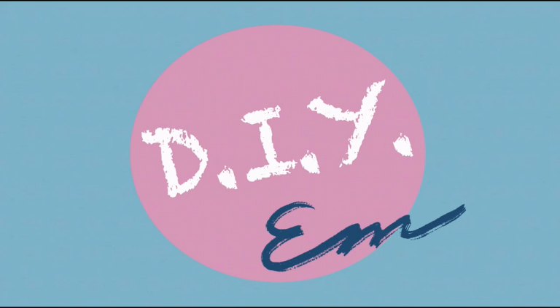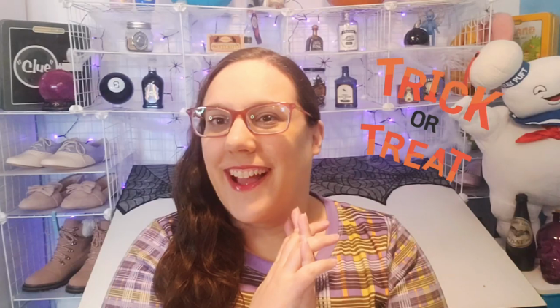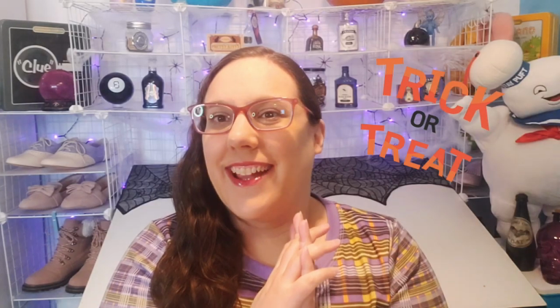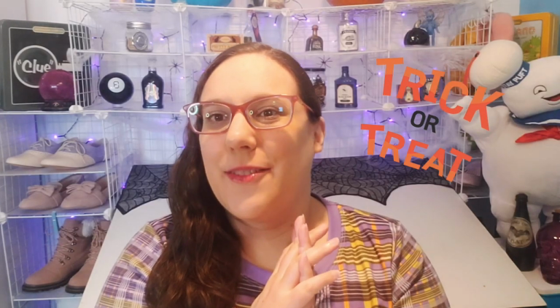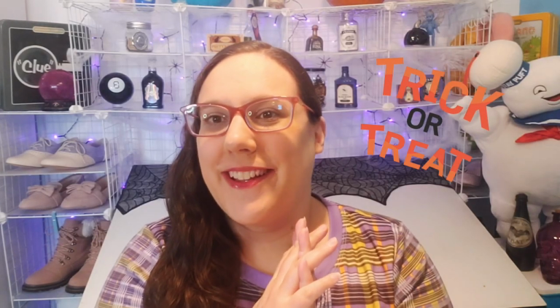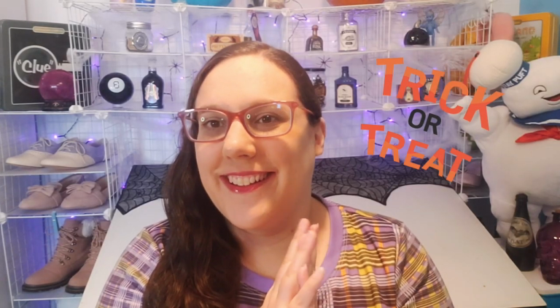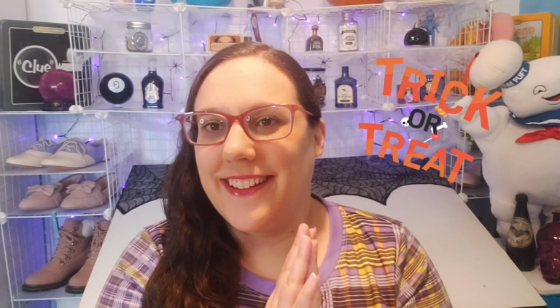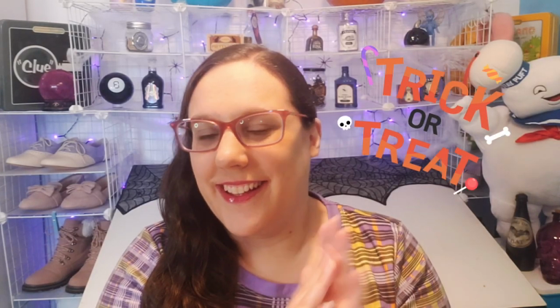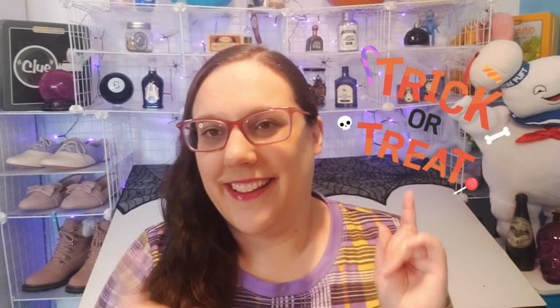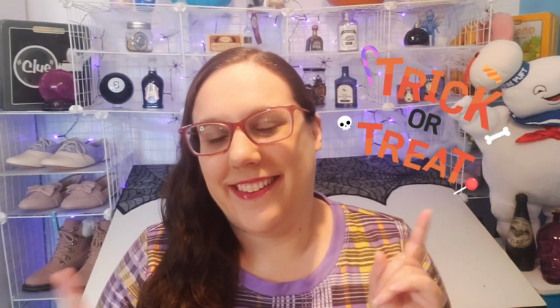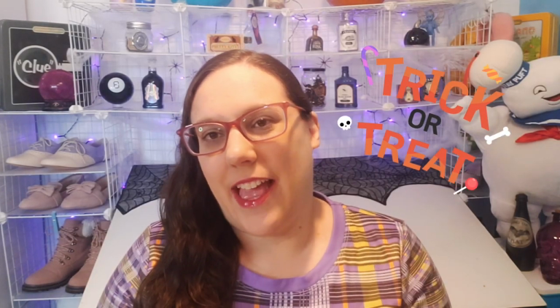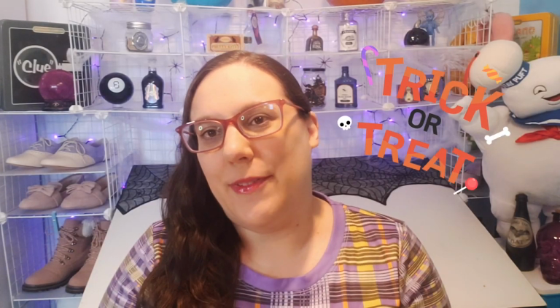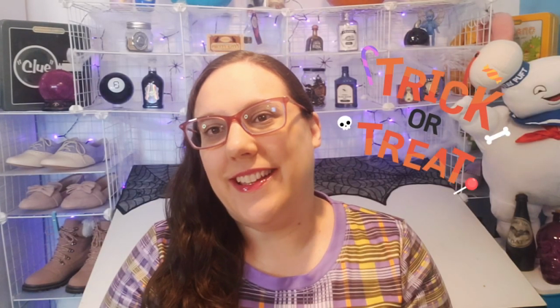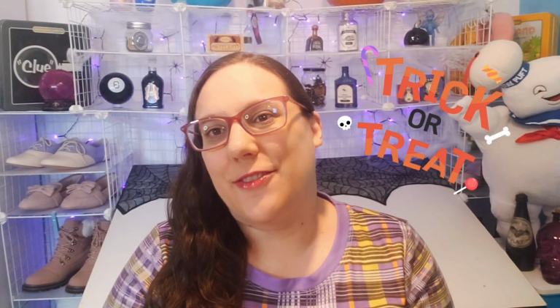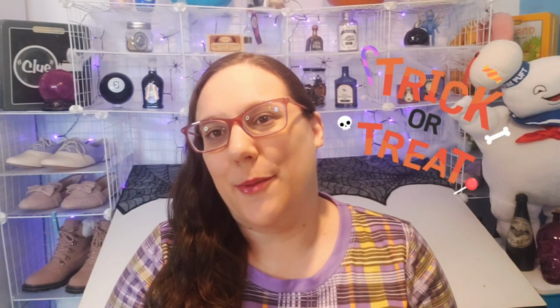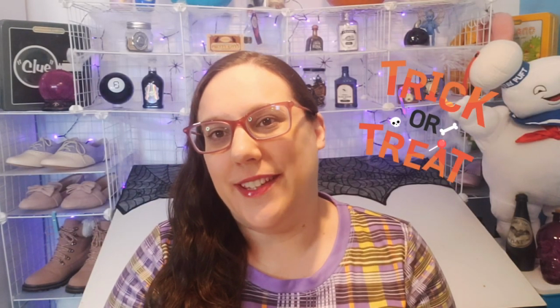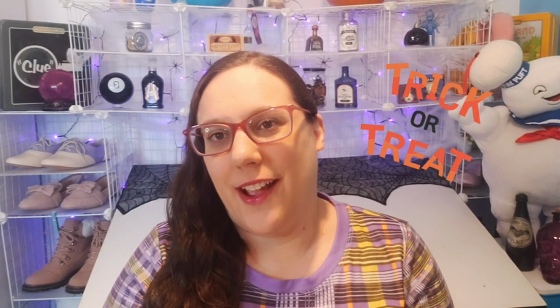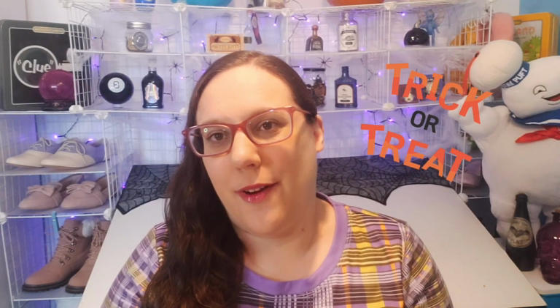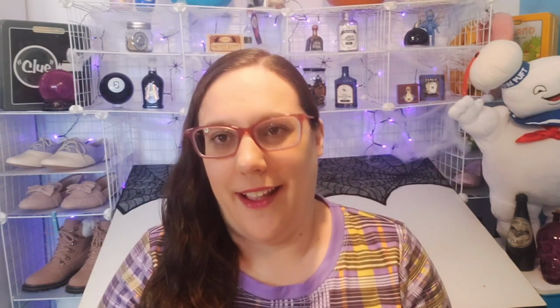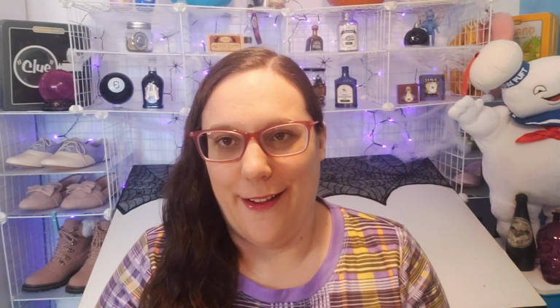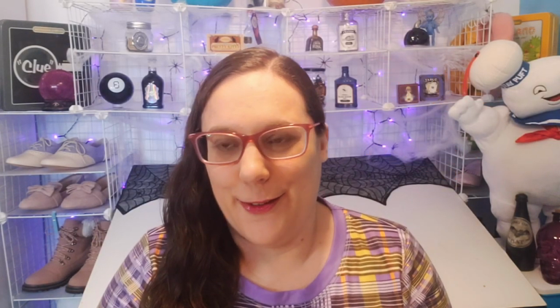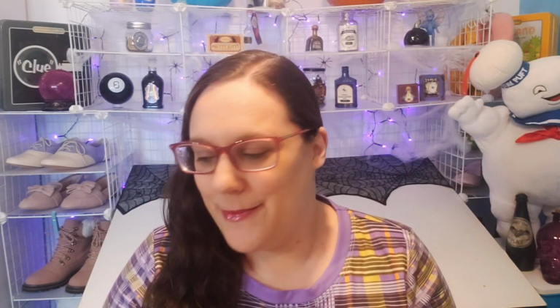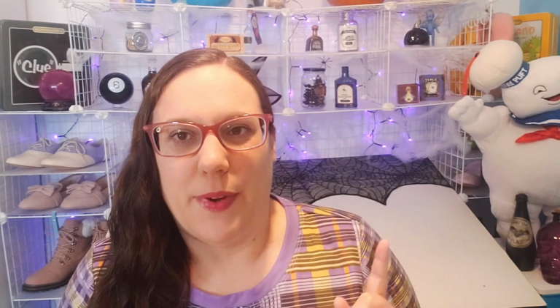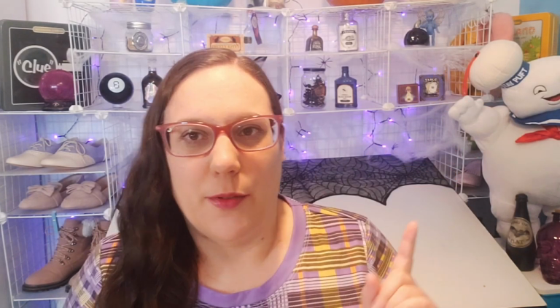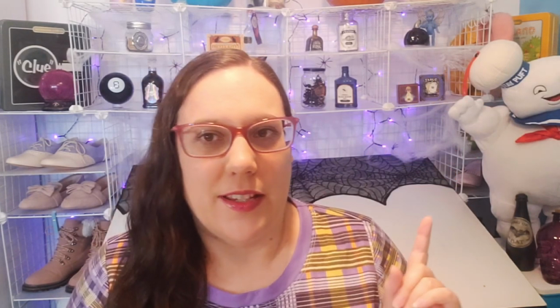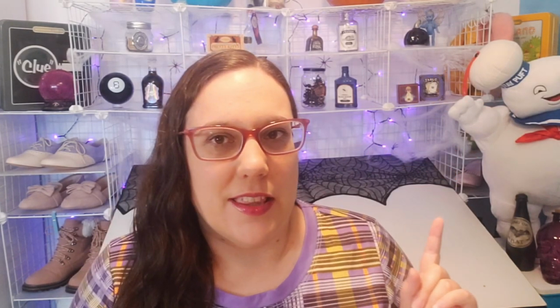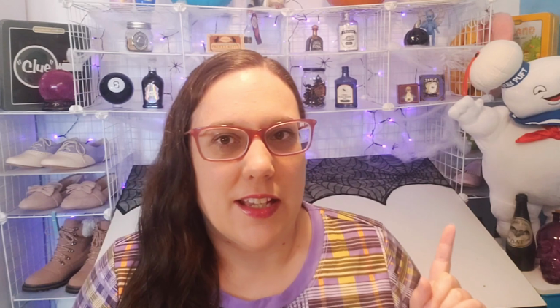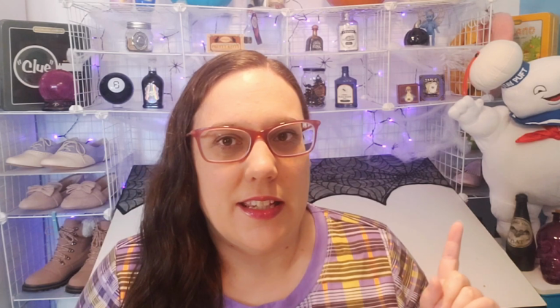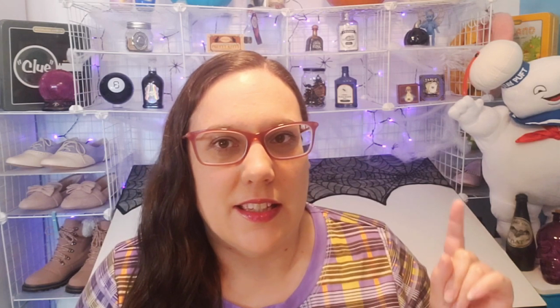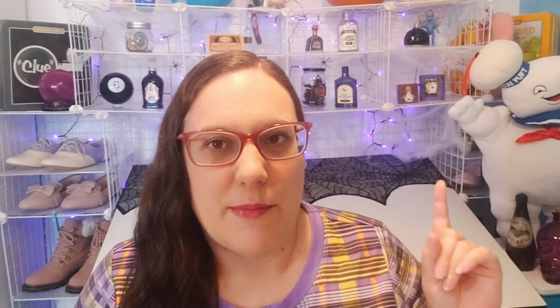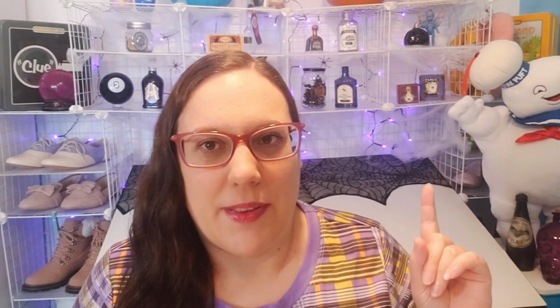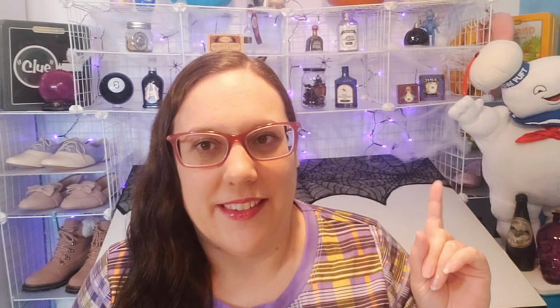Hi everybody, it's Emily from DIY M. Do you think I need to clean my place a little bit?